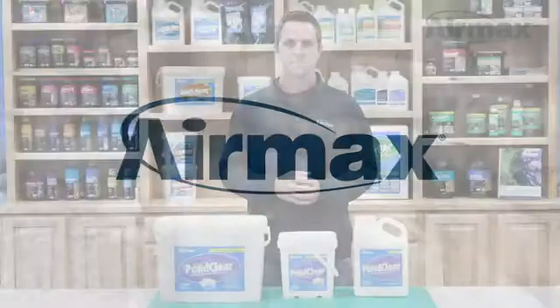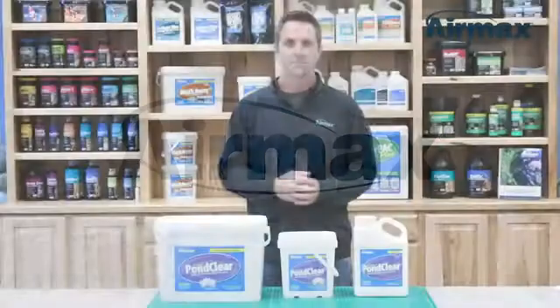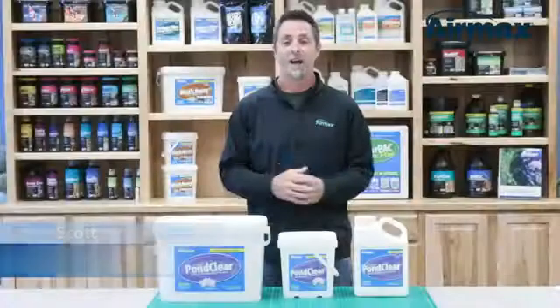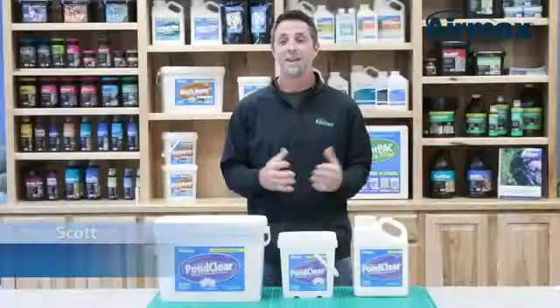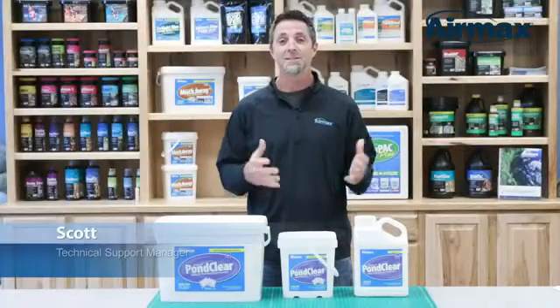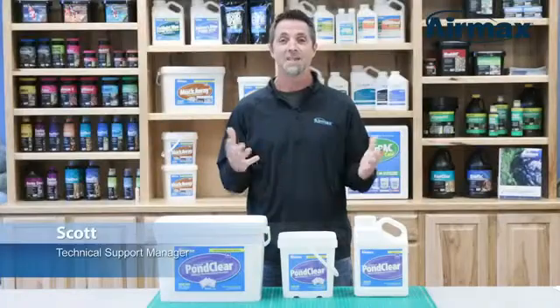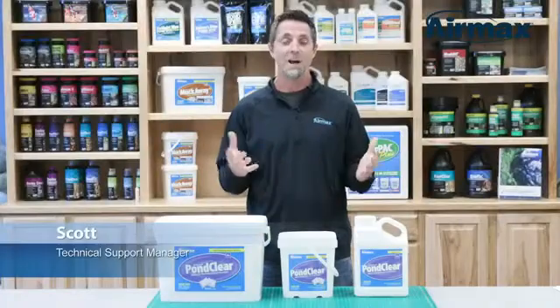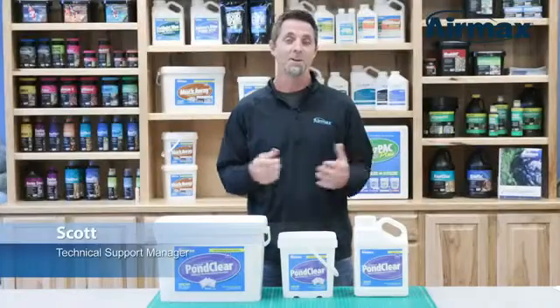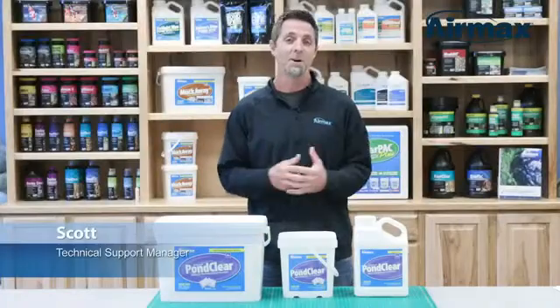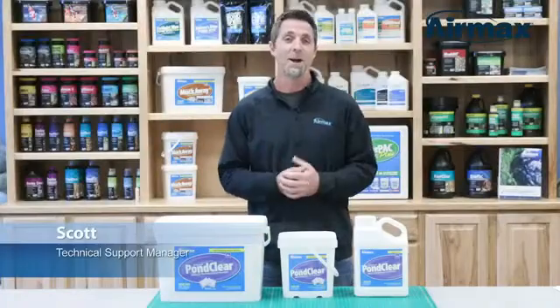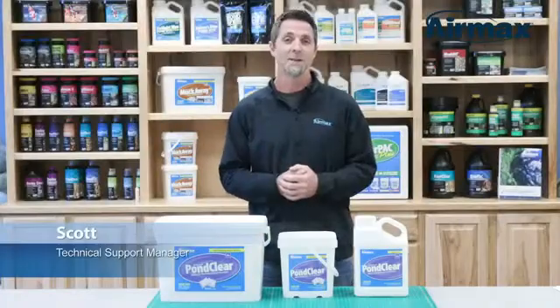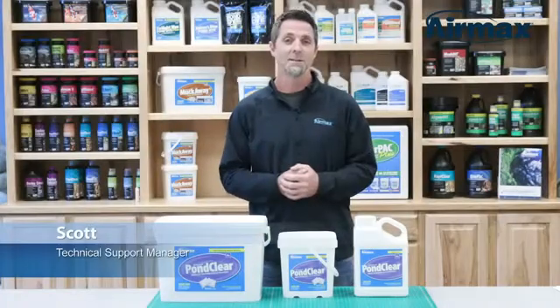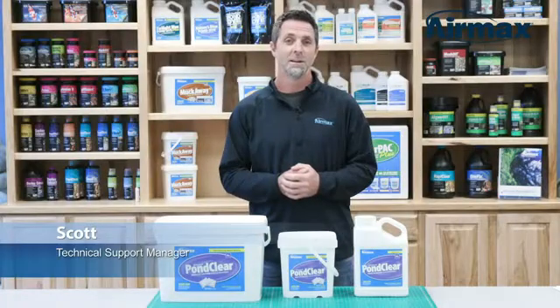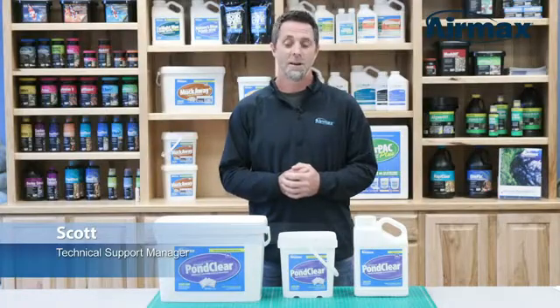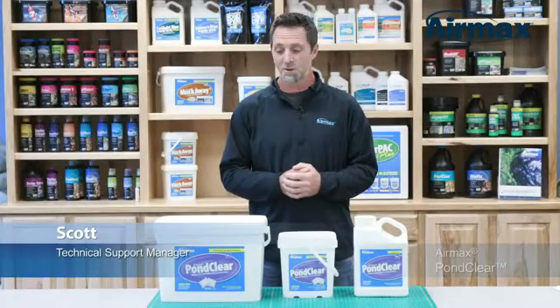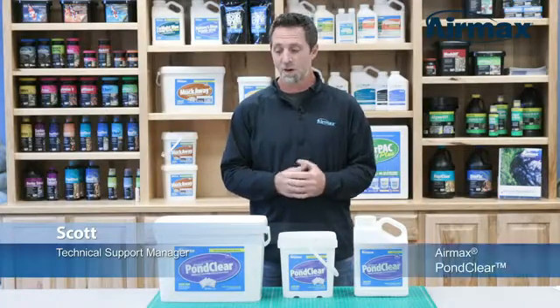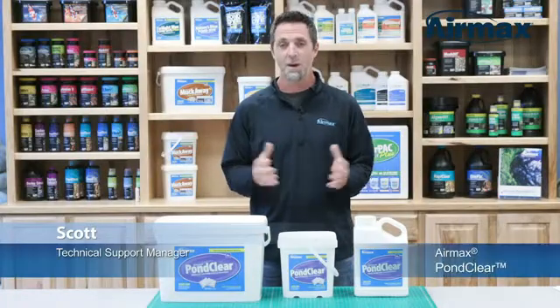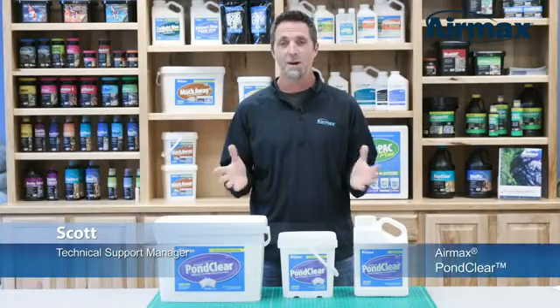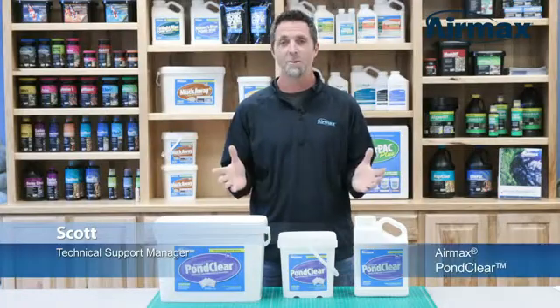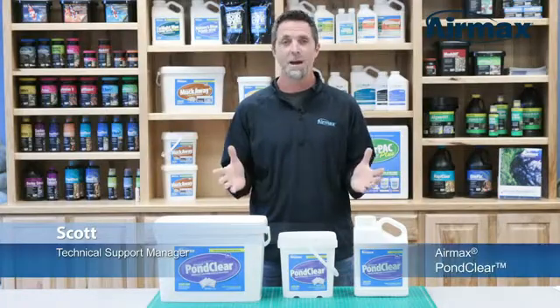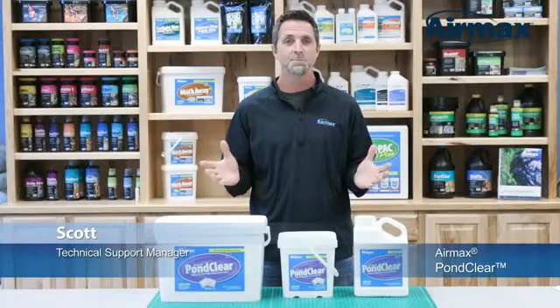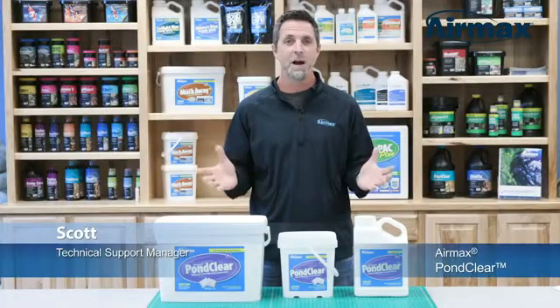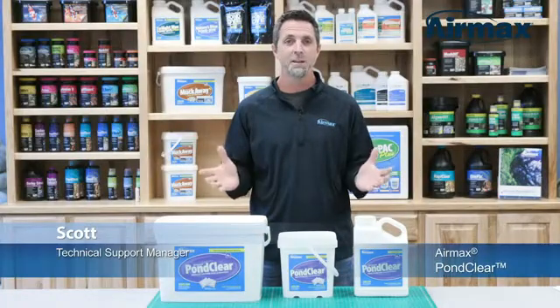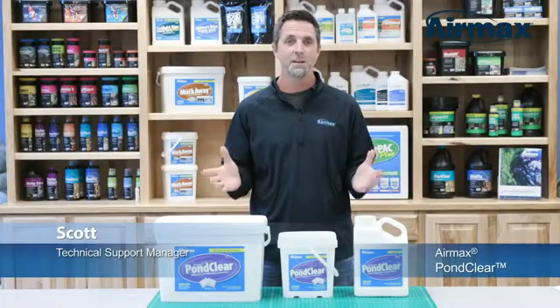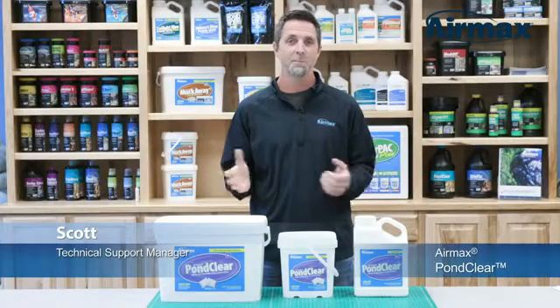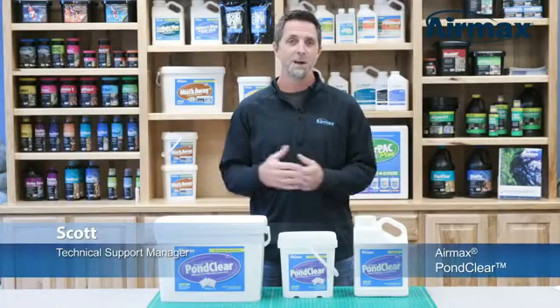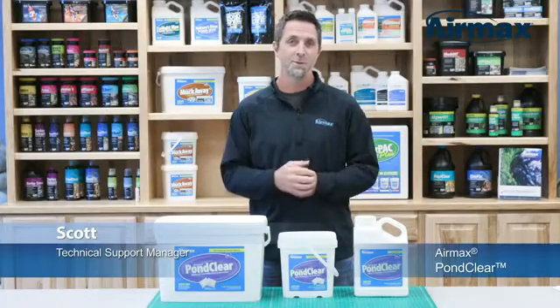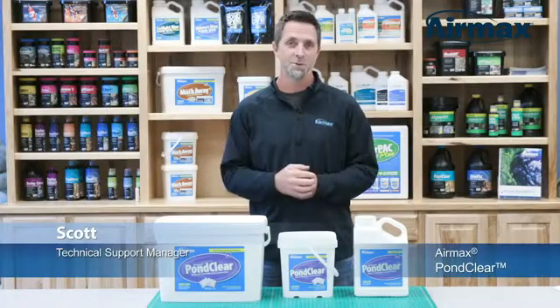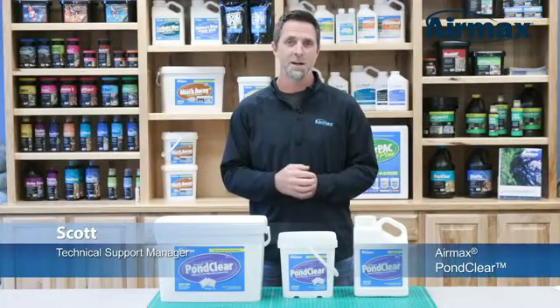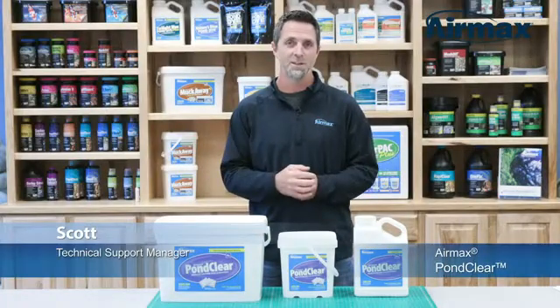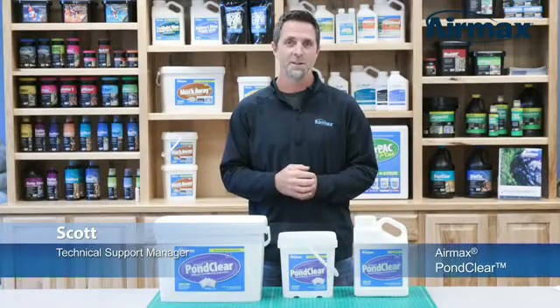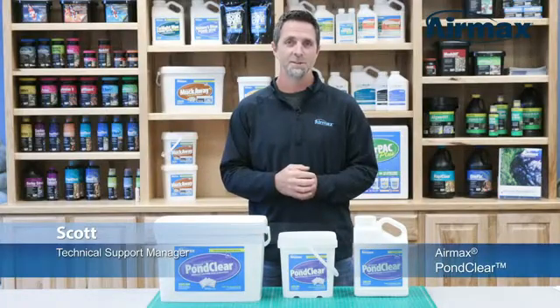Hi, this is Scott from AirMax, here to talk about AirMax PondClear Beneficial Bacteria.